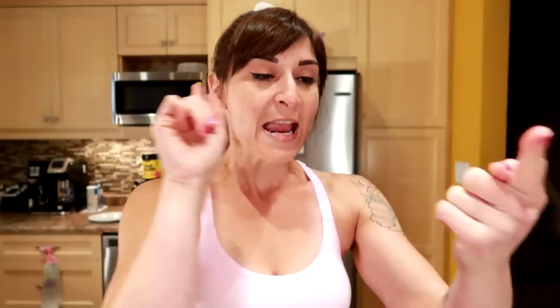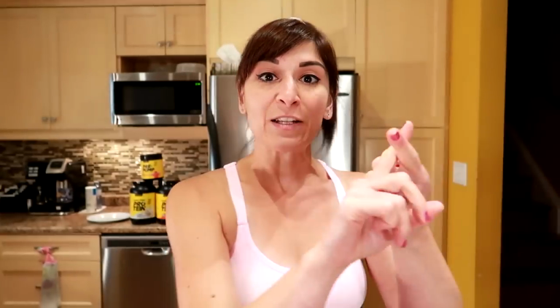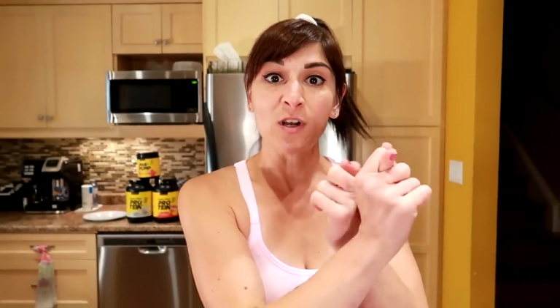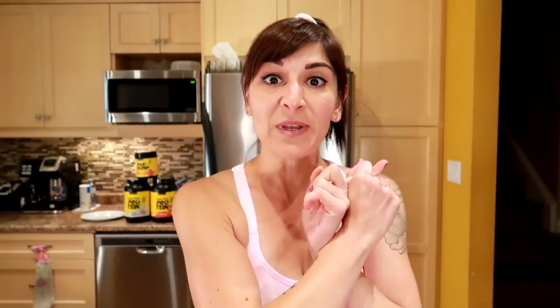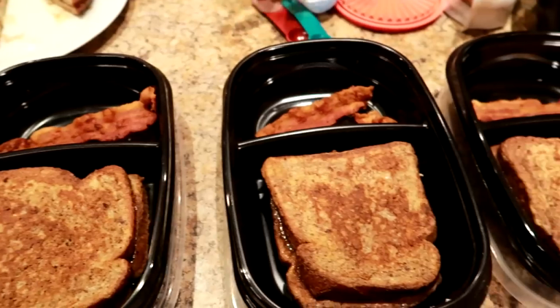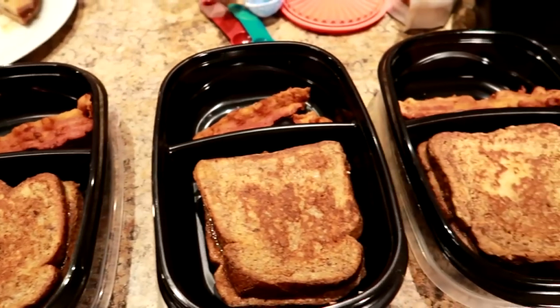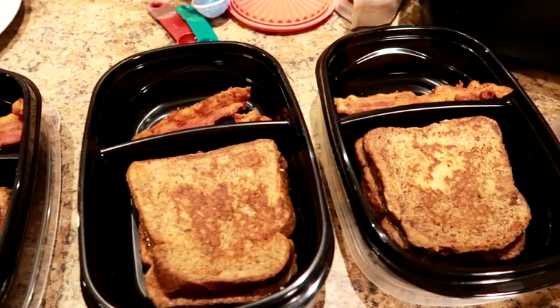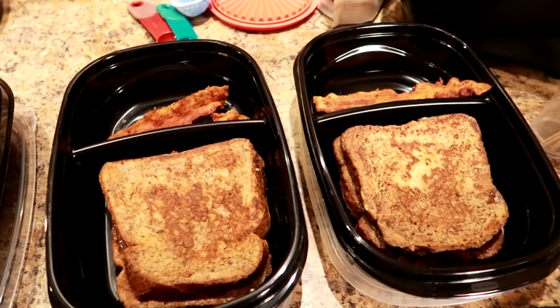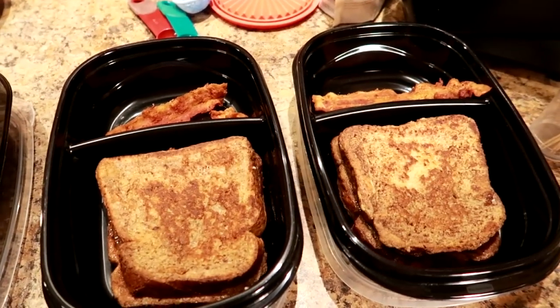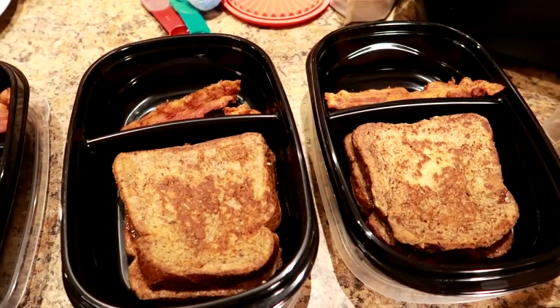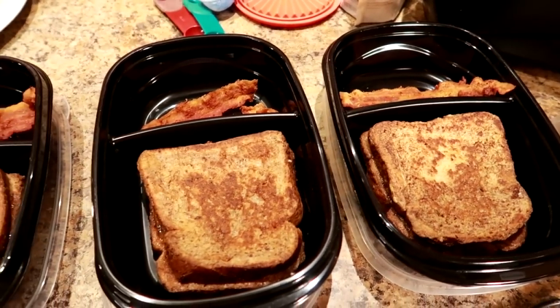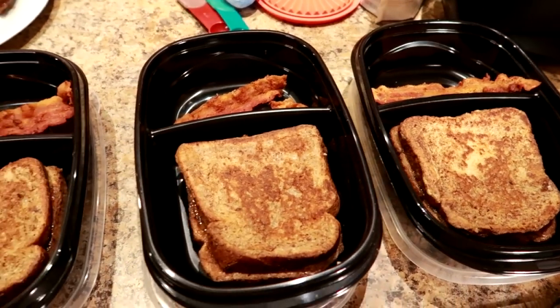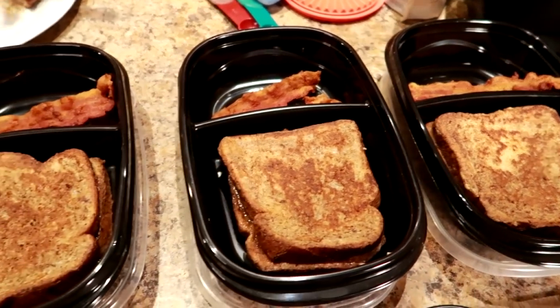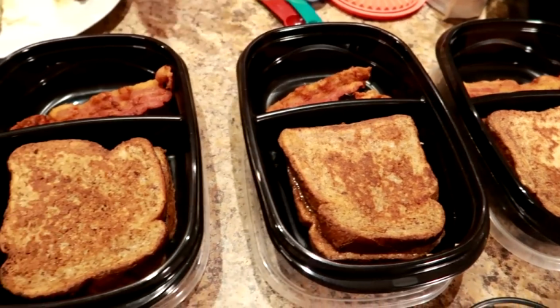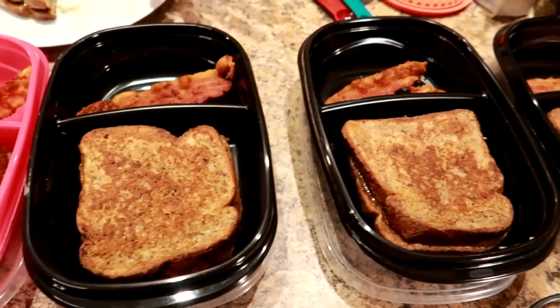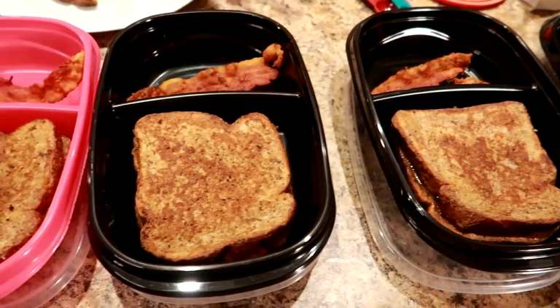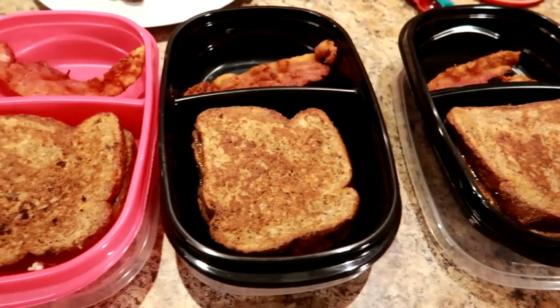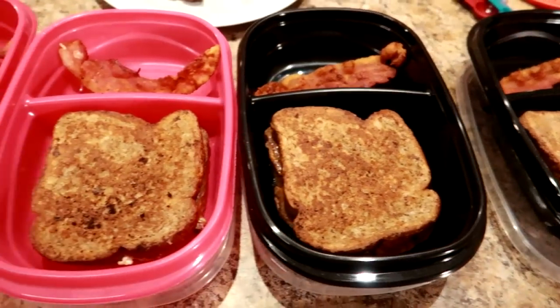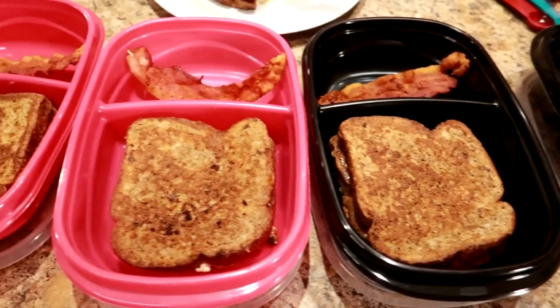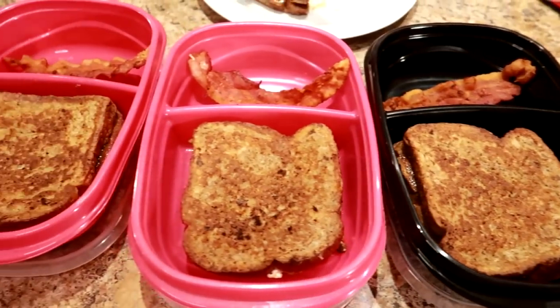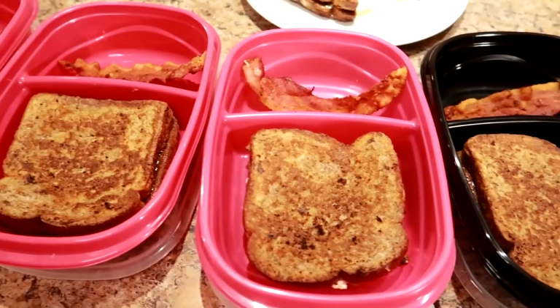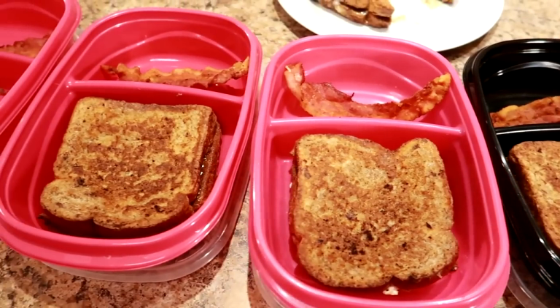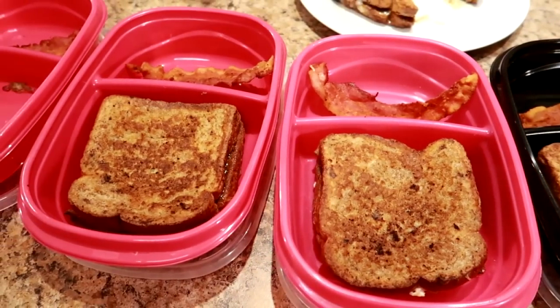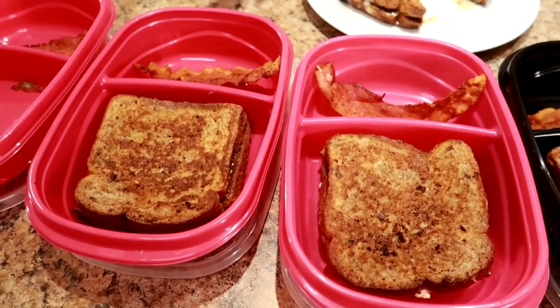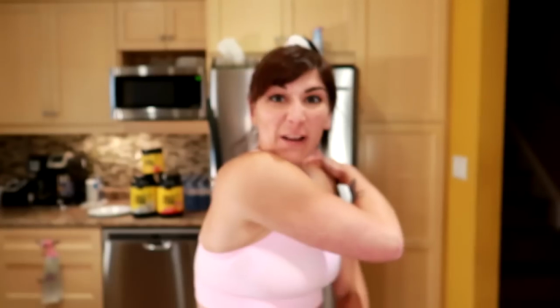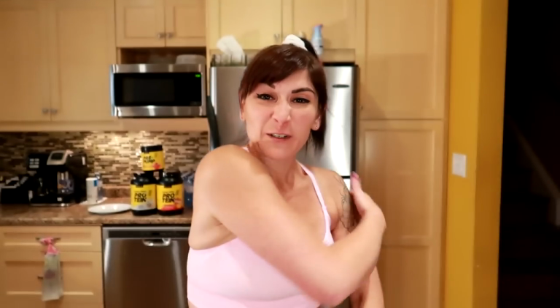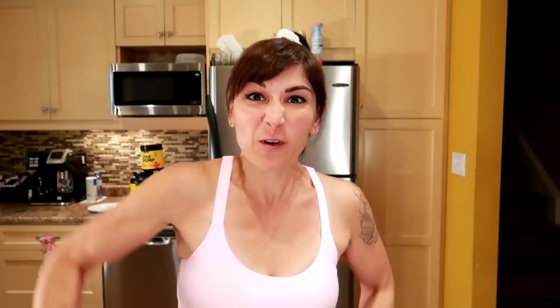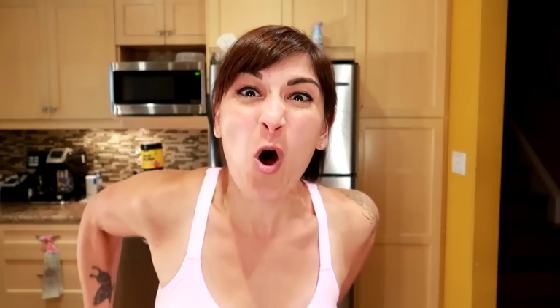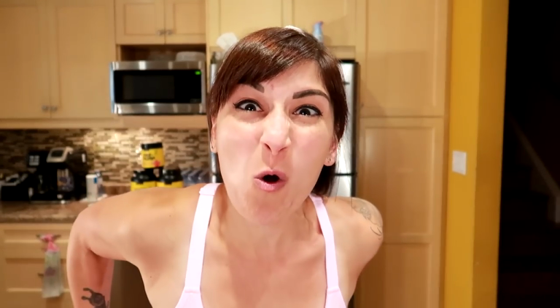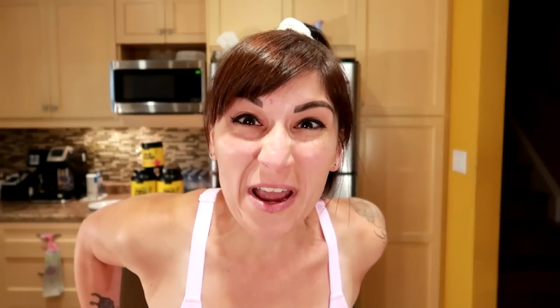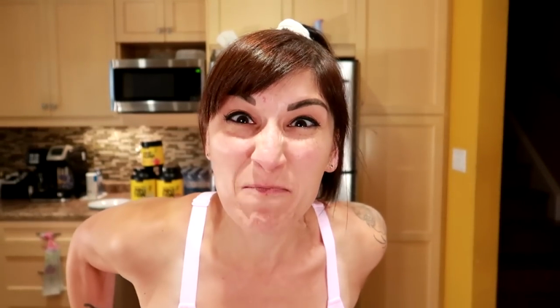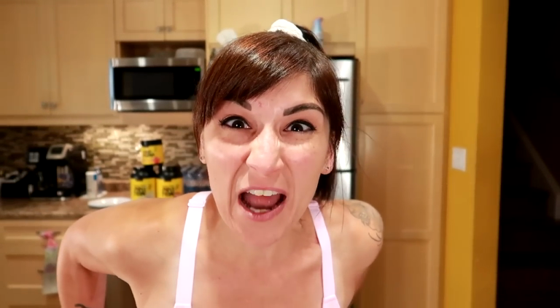It's going to be tasty. Super easy. We're going to cook once and eat breakfast for the whole week.